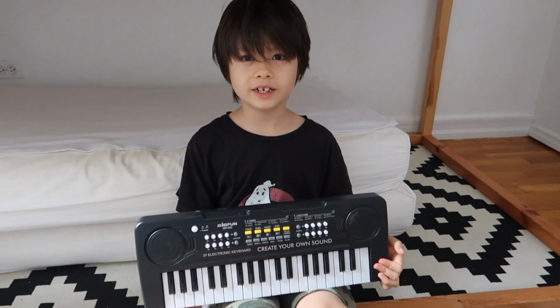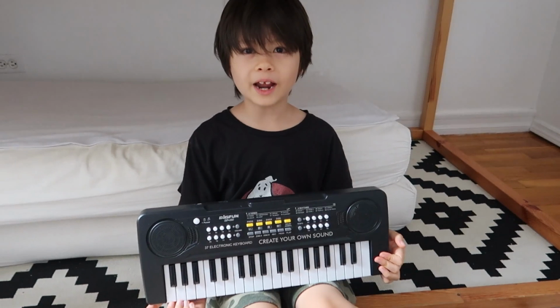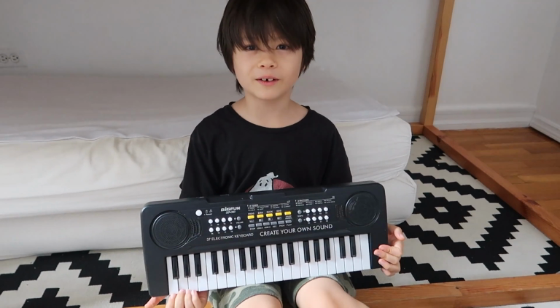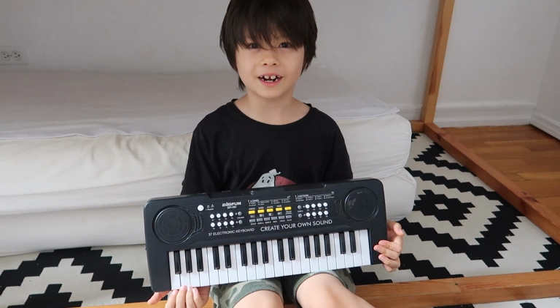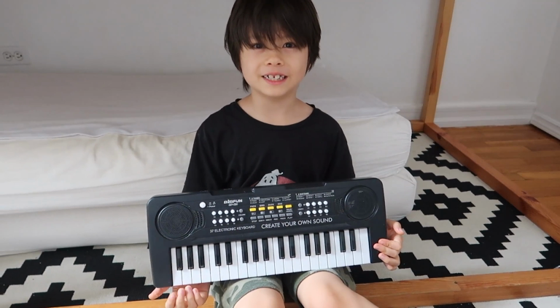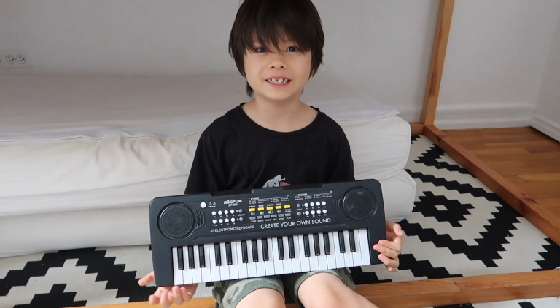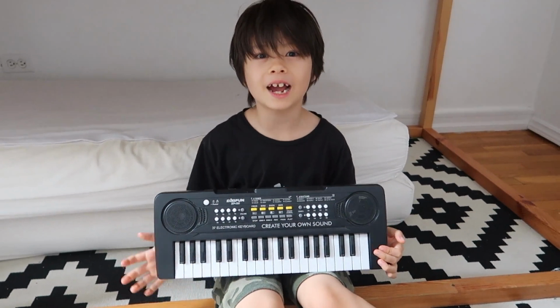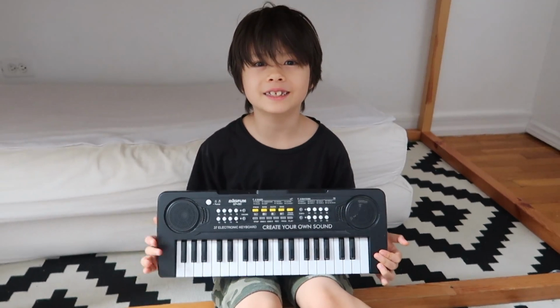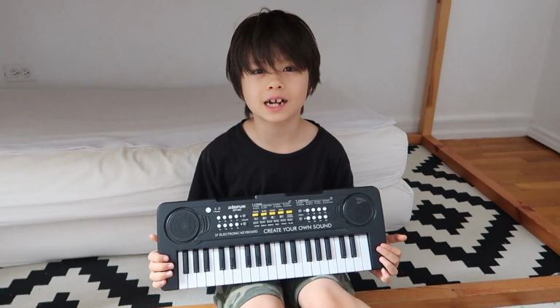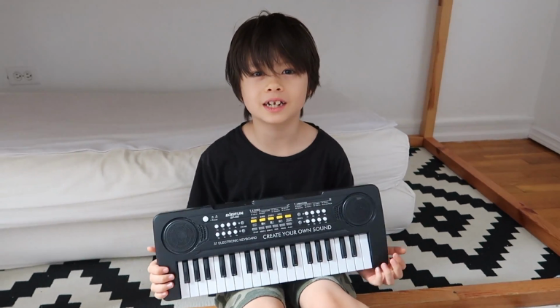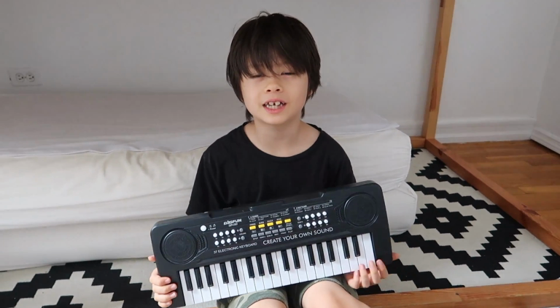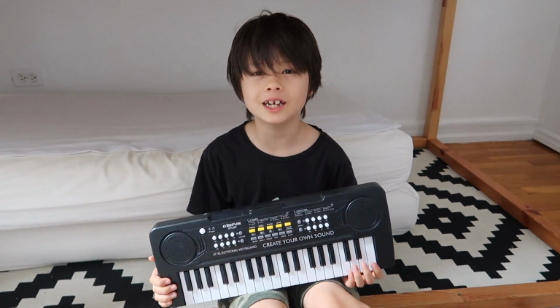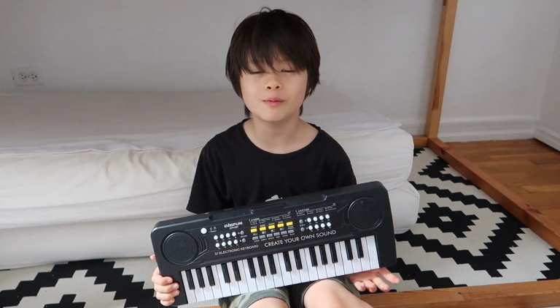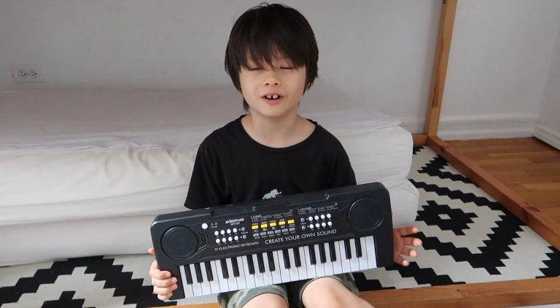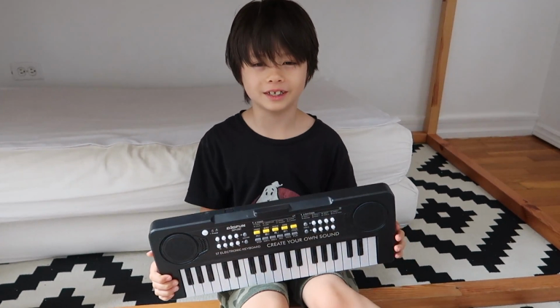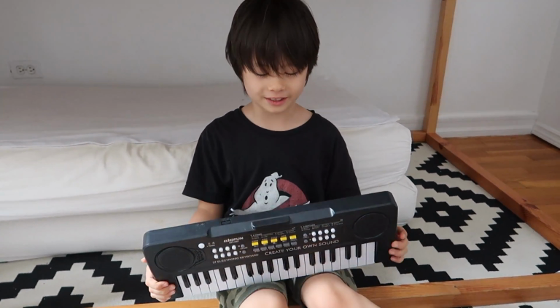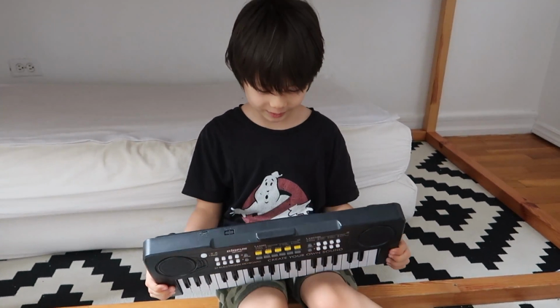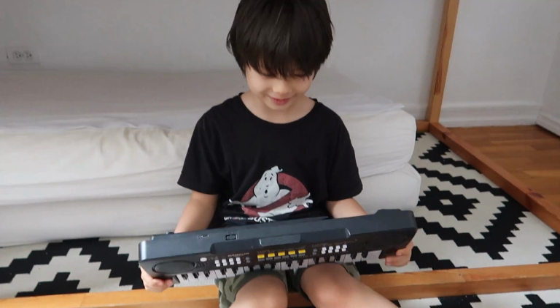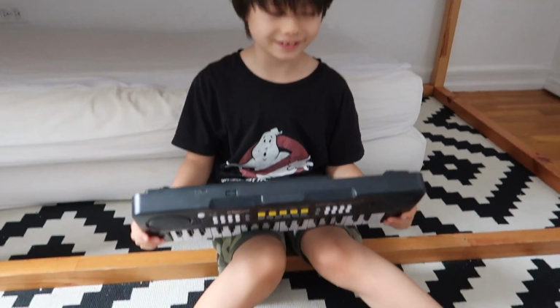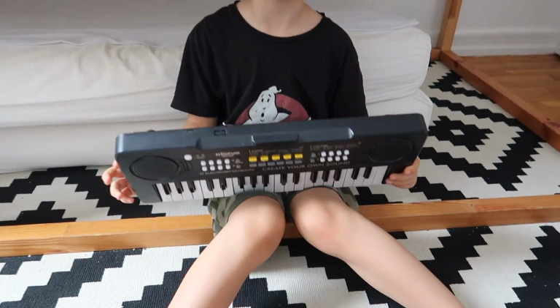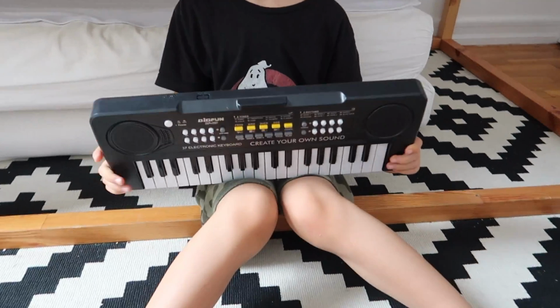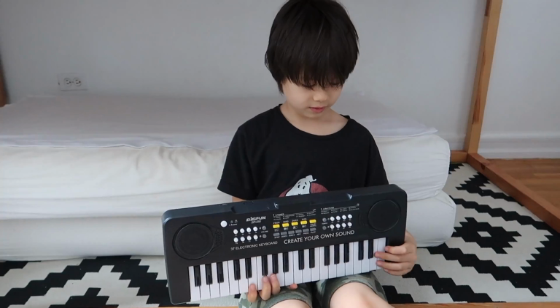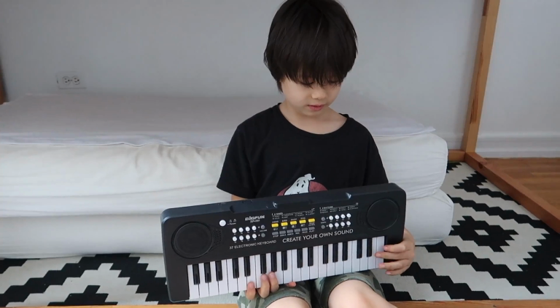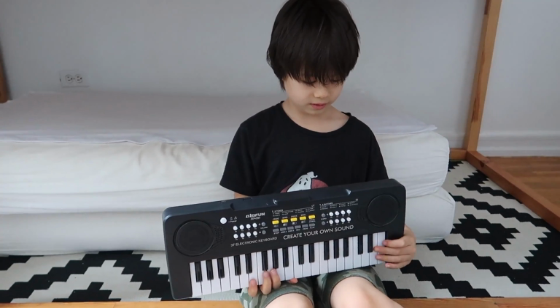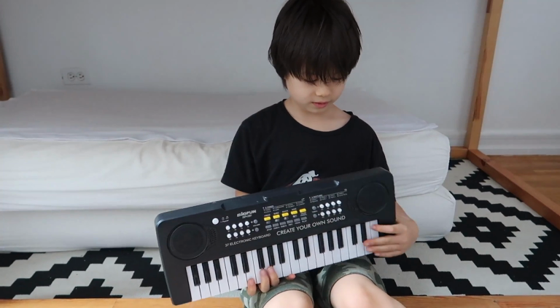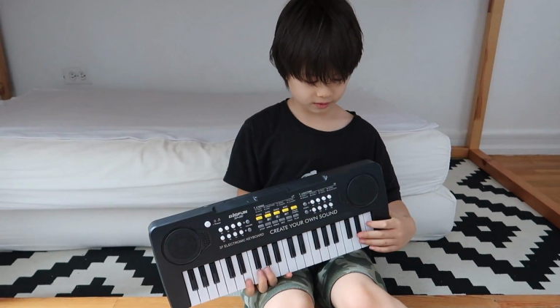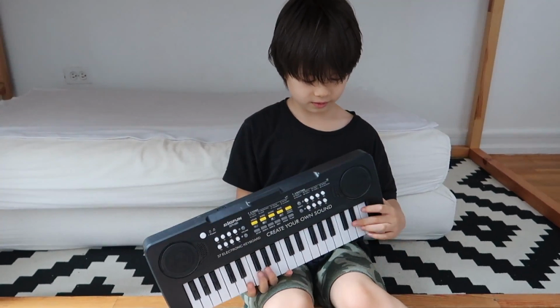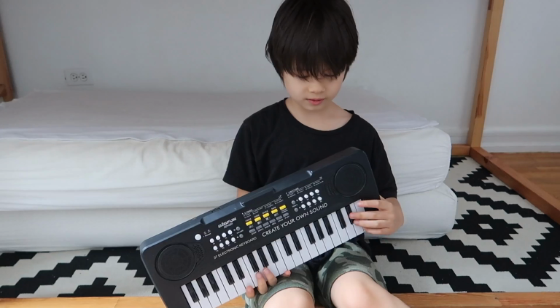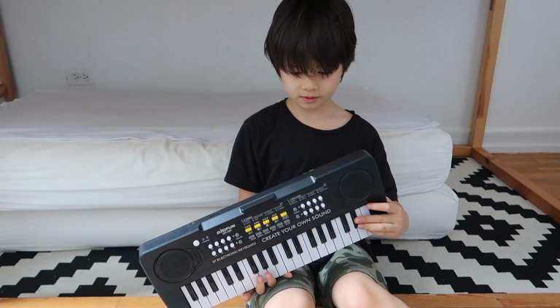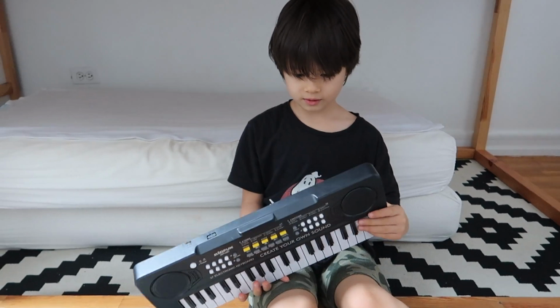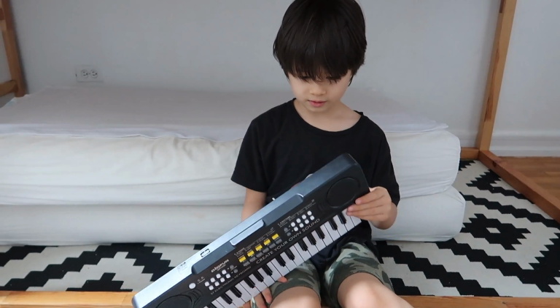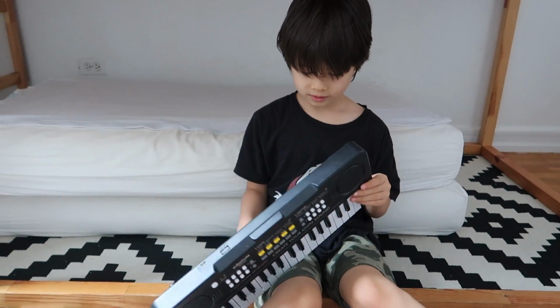Today we're going to dissect a keyboard to see what's inside. We took the batteries out and we're going to open it up.